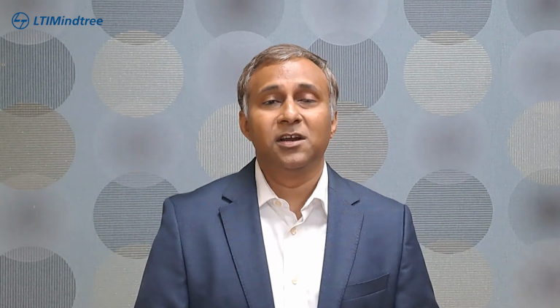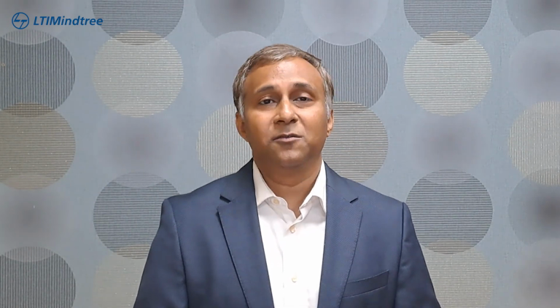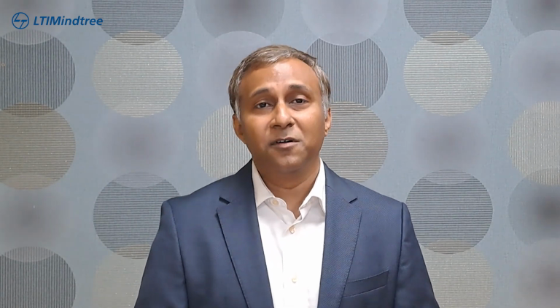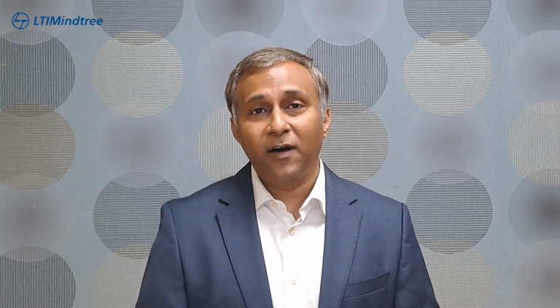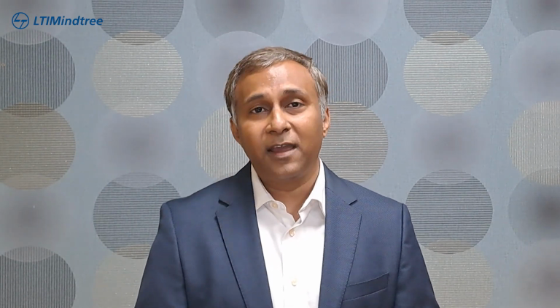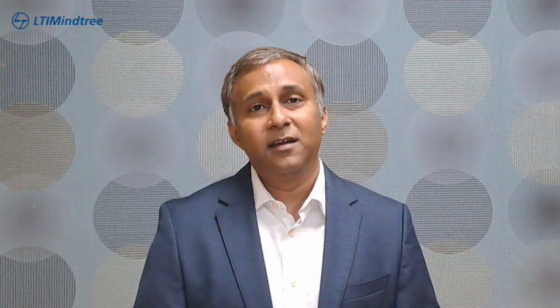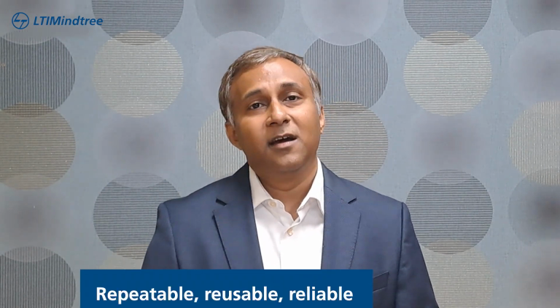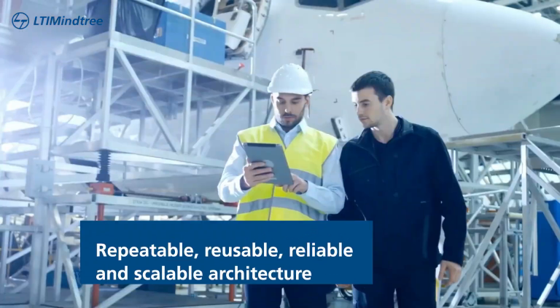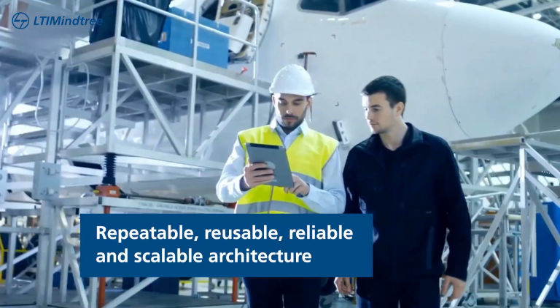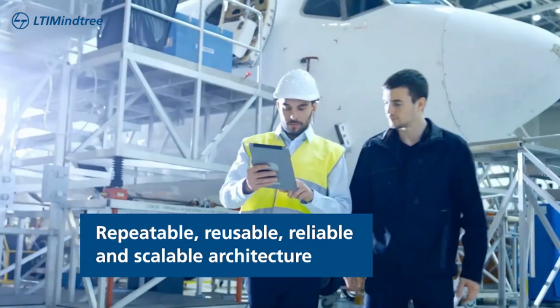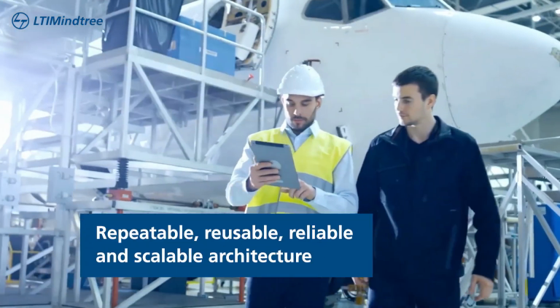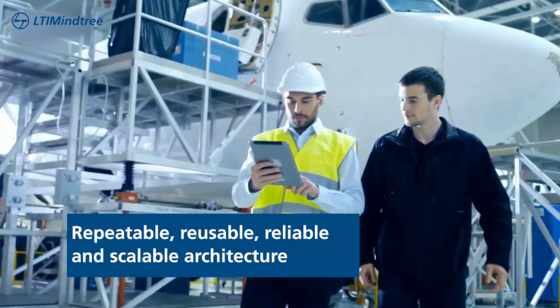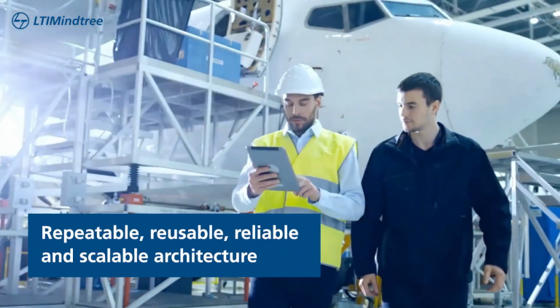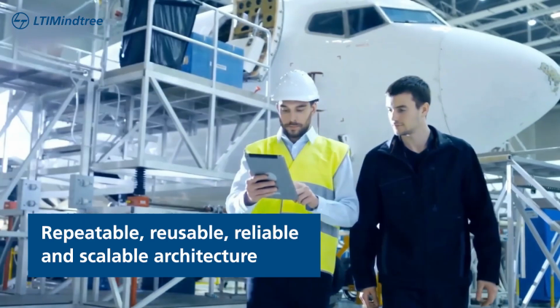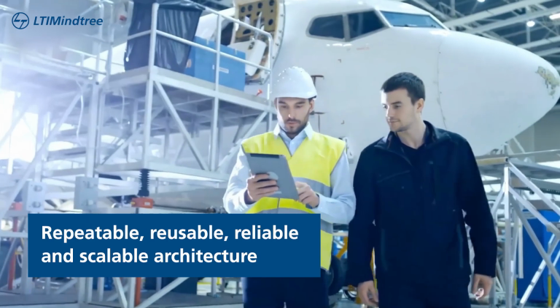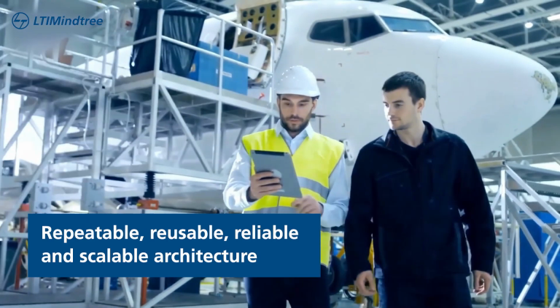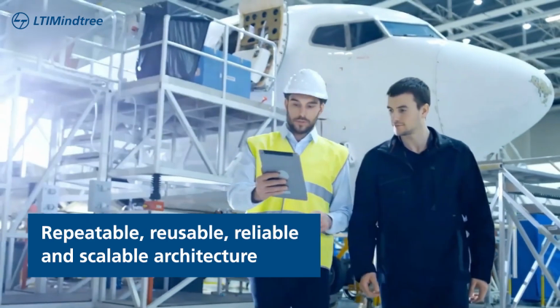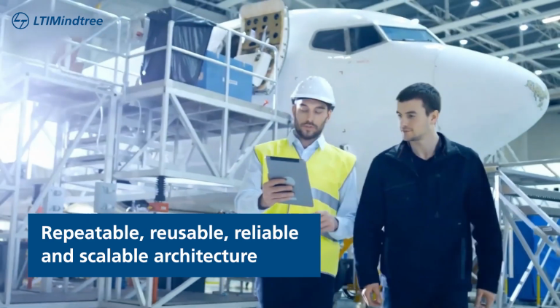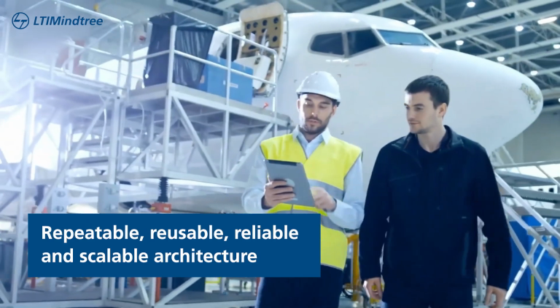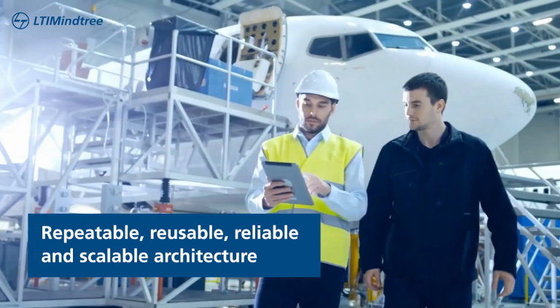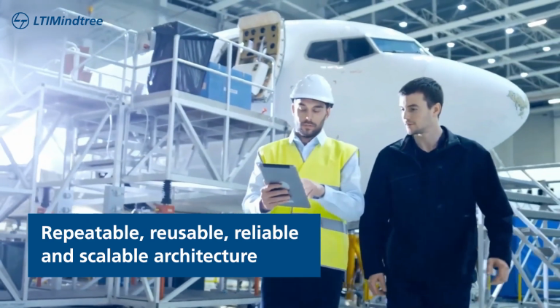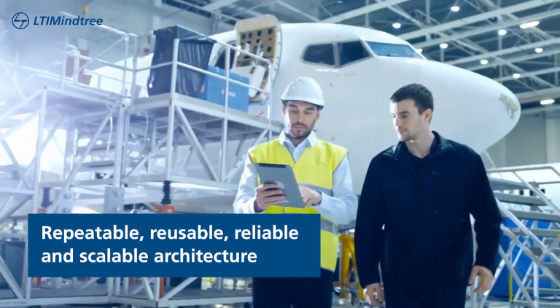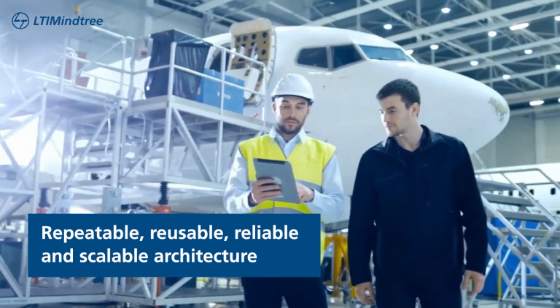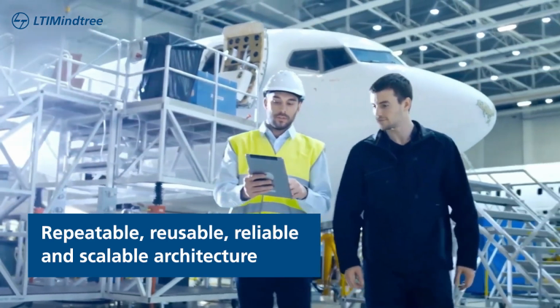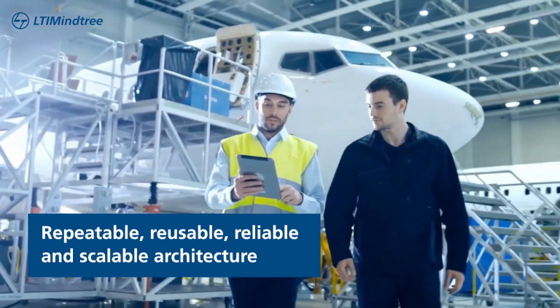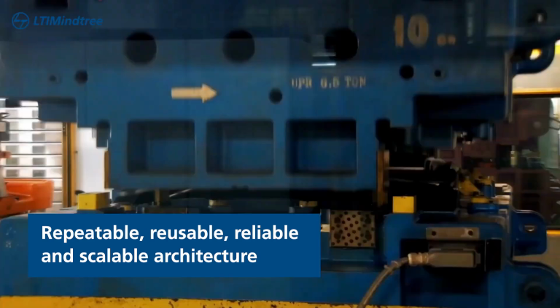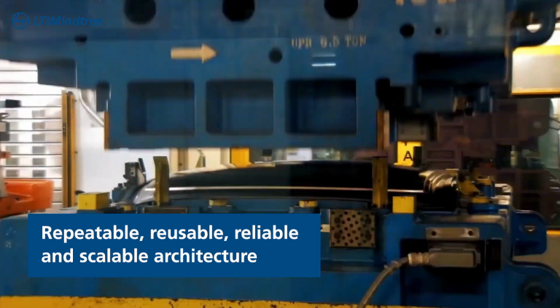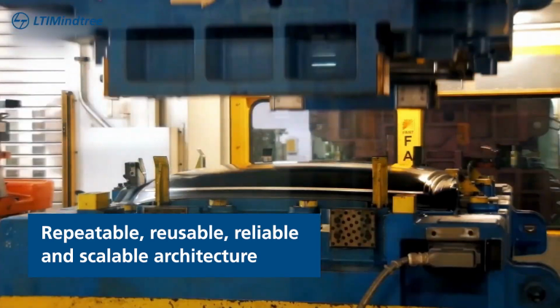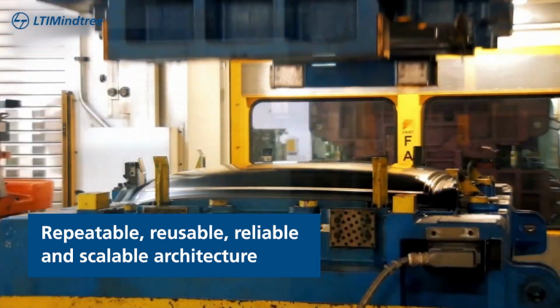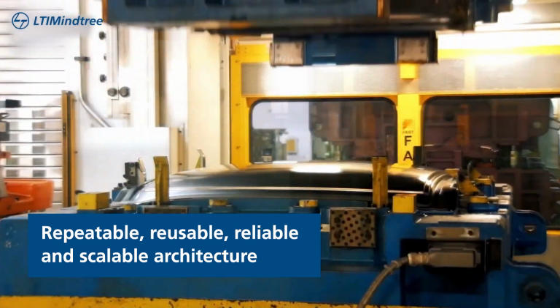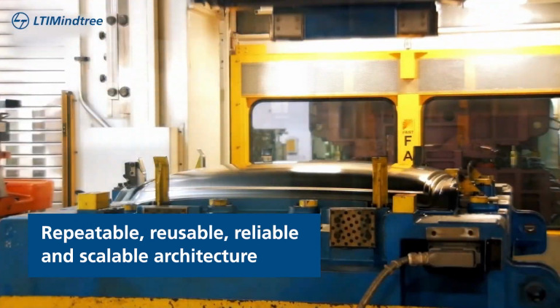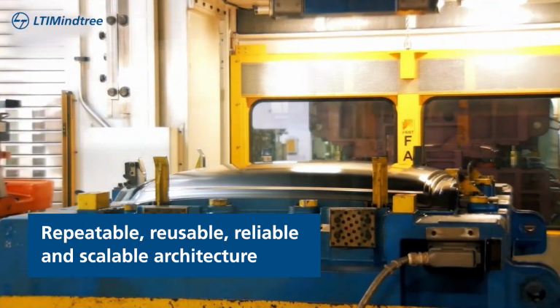We applied LTI MyTree's industry extractor framework at the design stage to define a repeatable, reusable, reliable and scalable architecture.